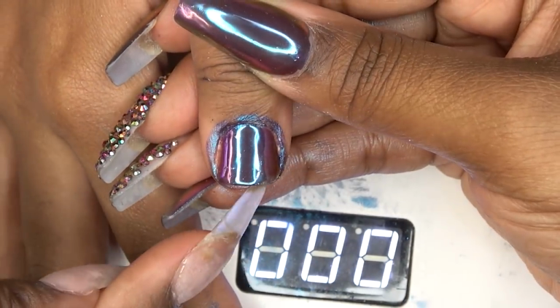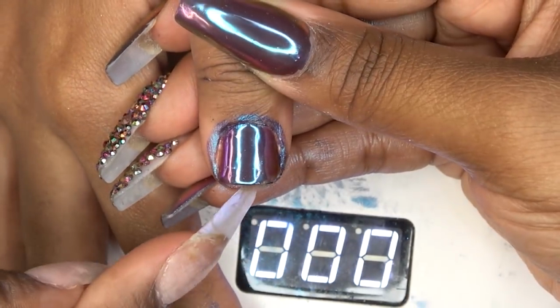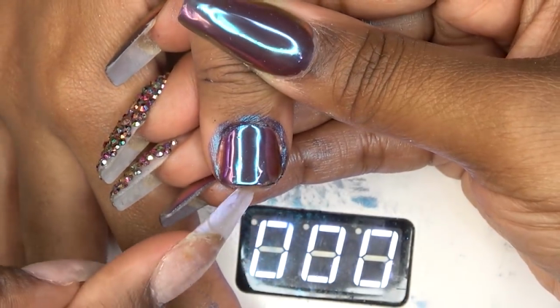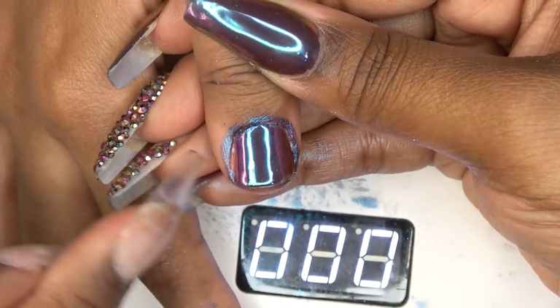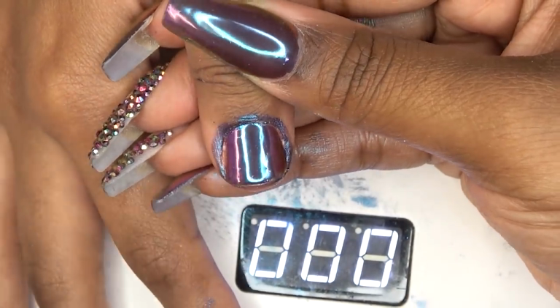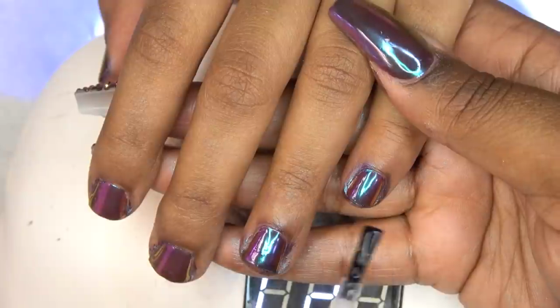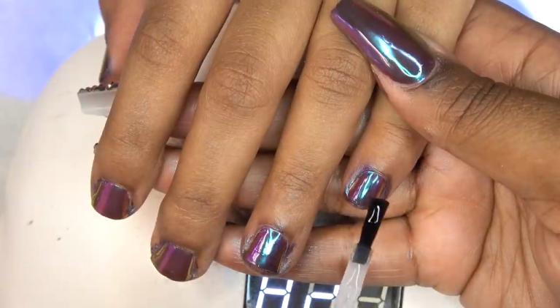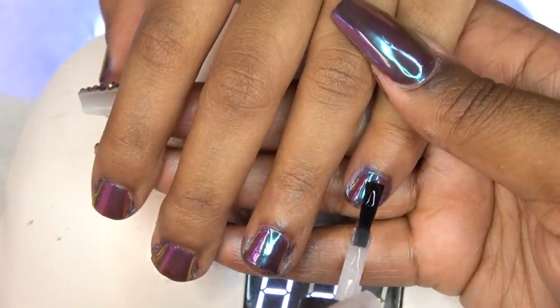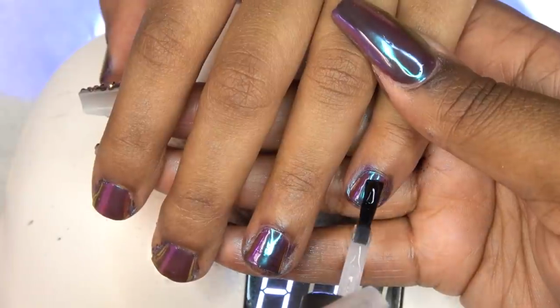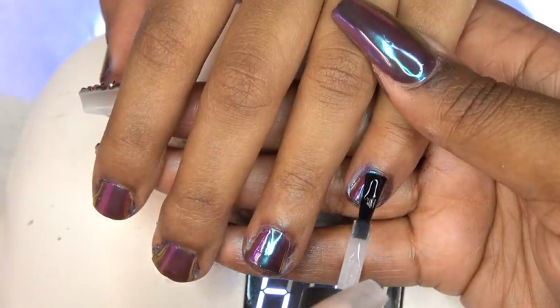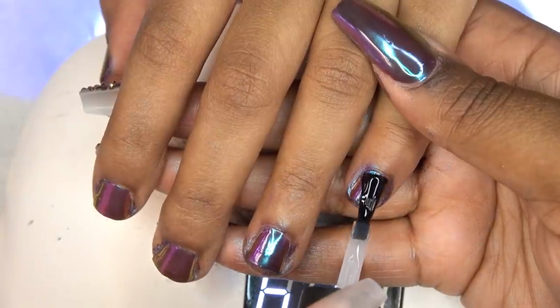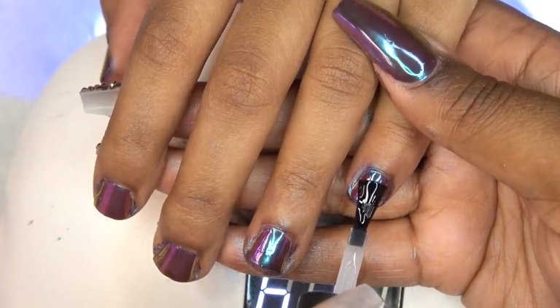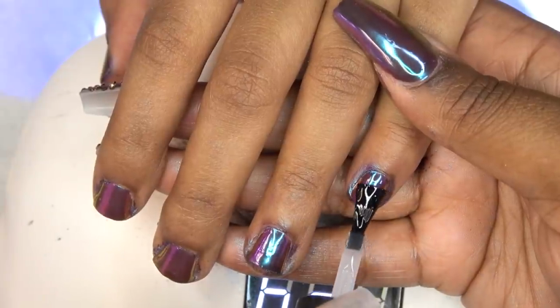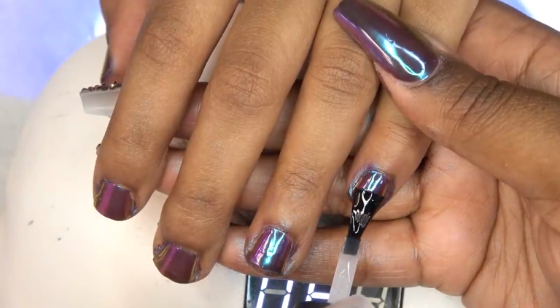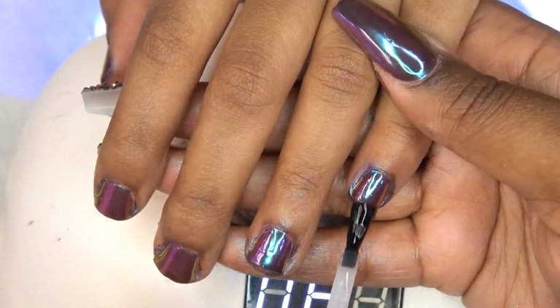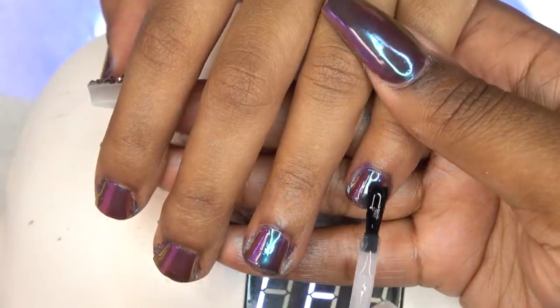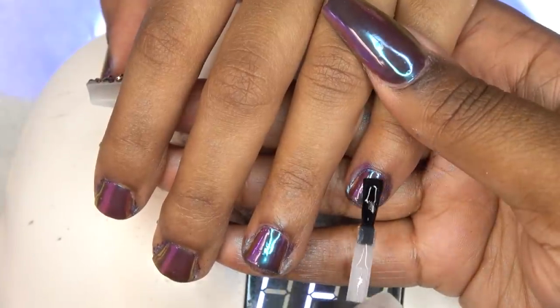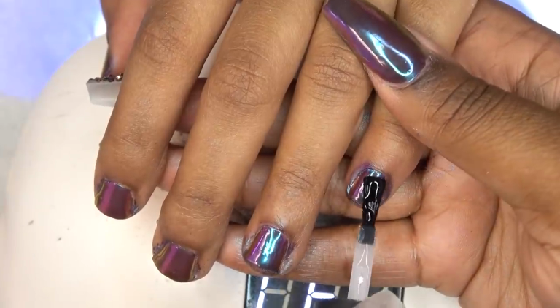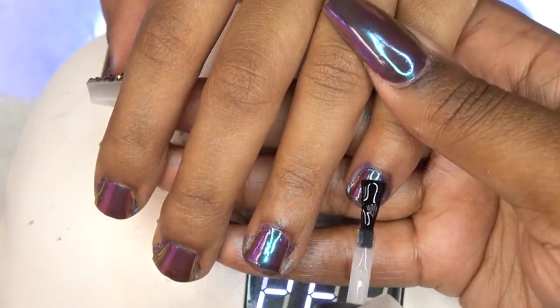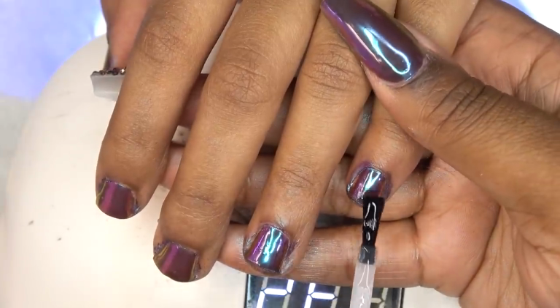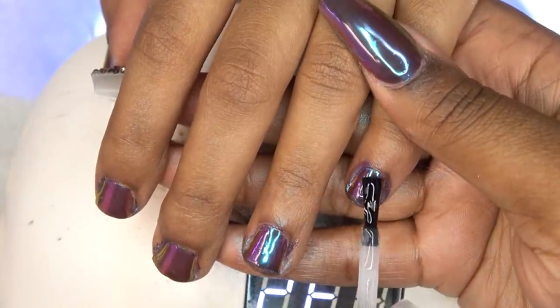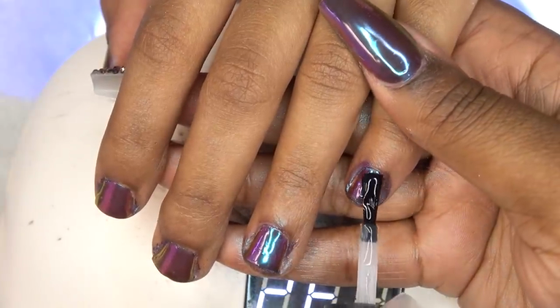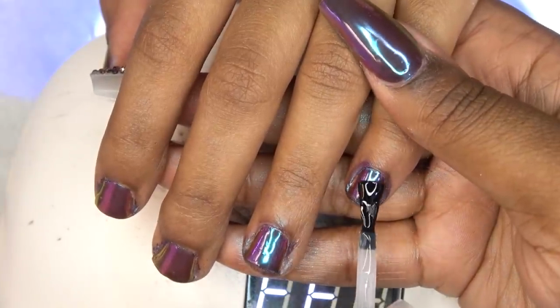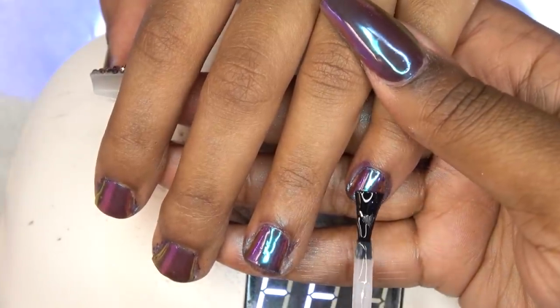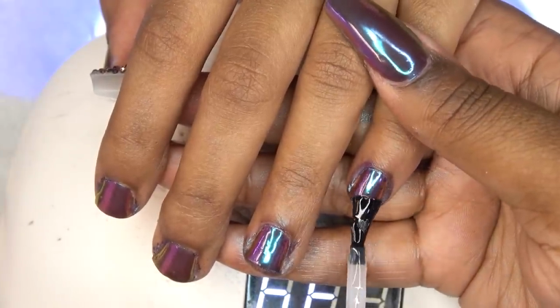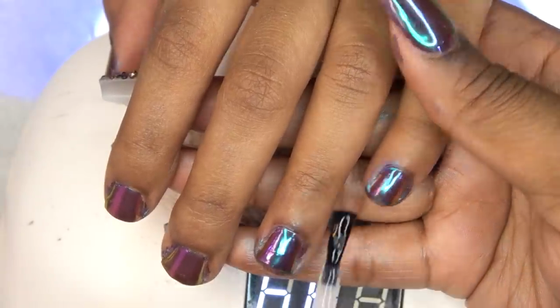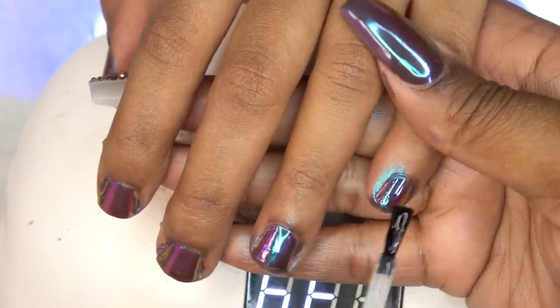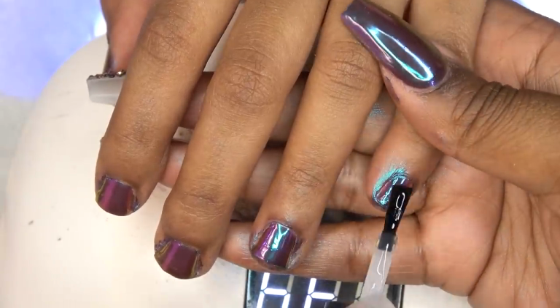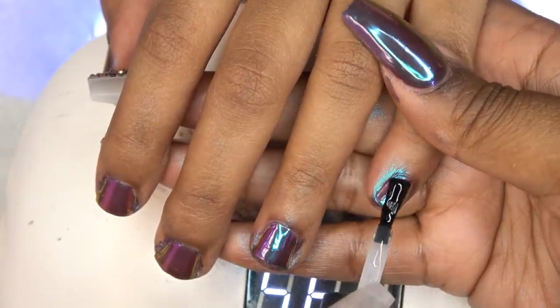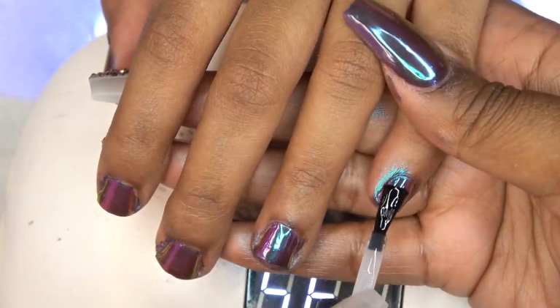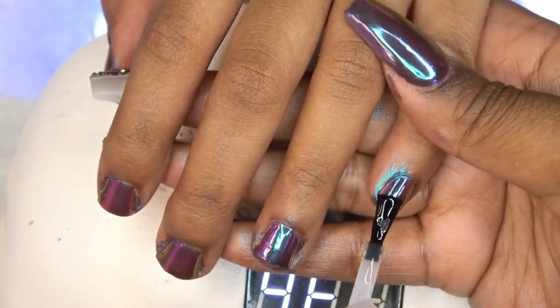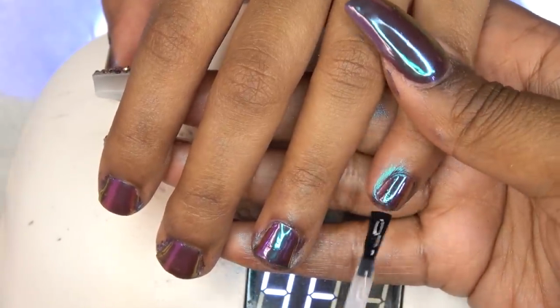While this hand is curing, I'm going ahead and putting the gel top coat on her right hand as well.